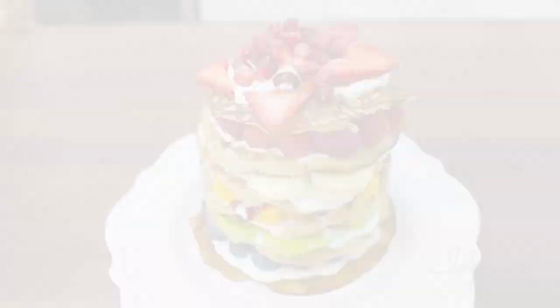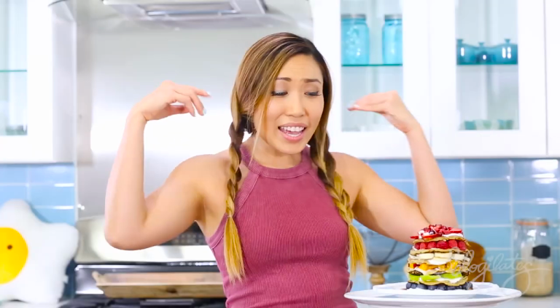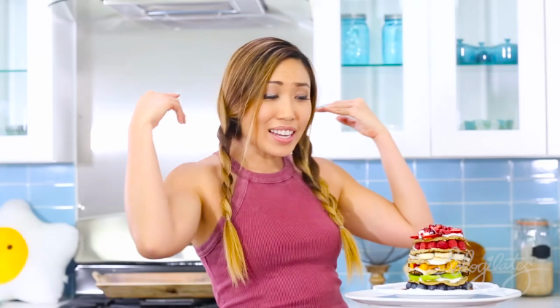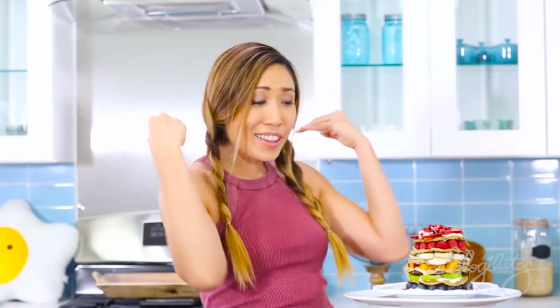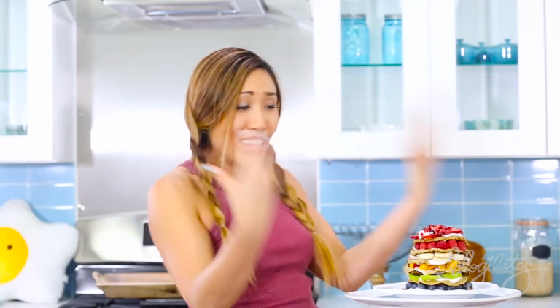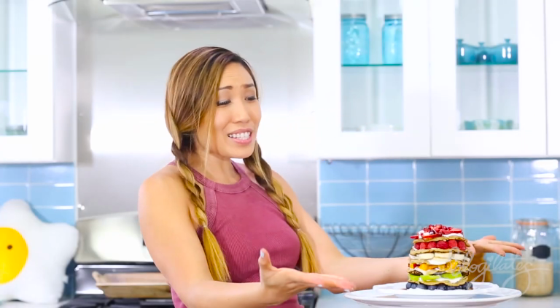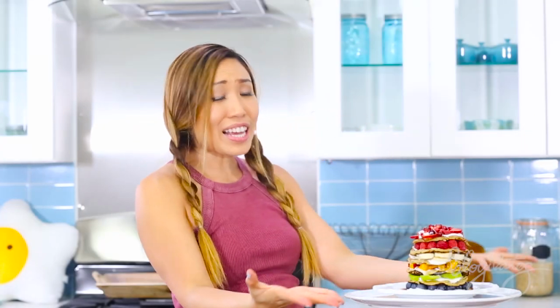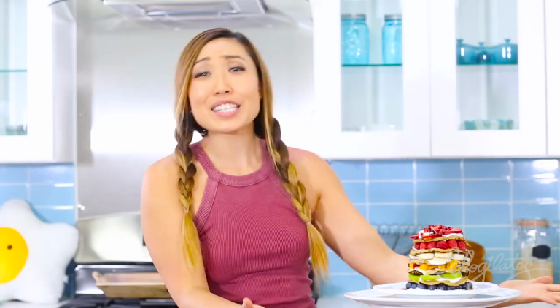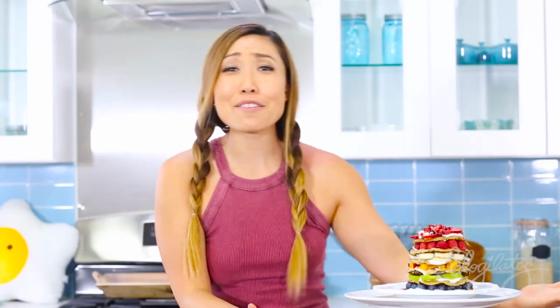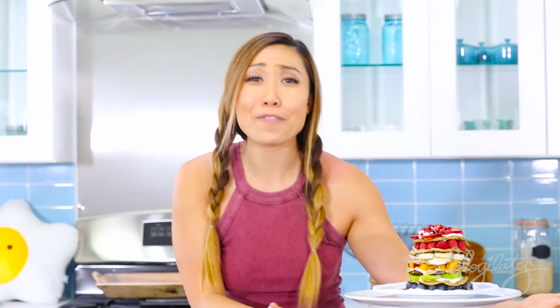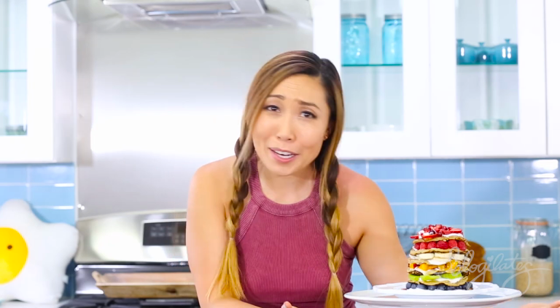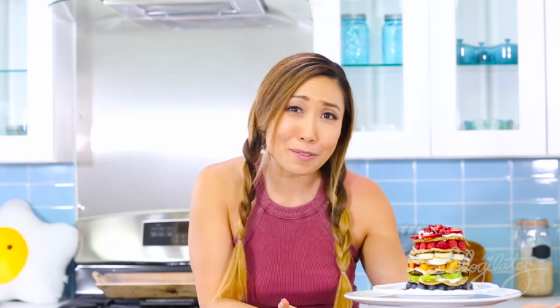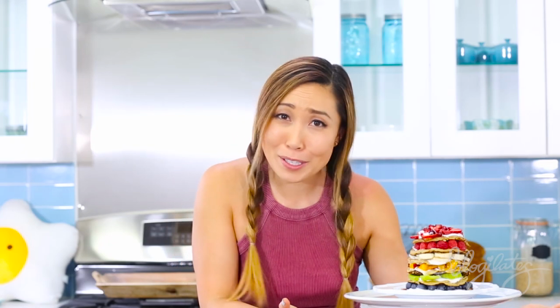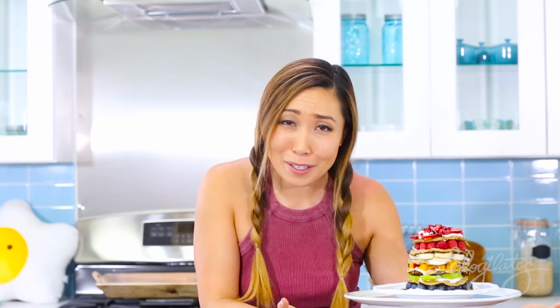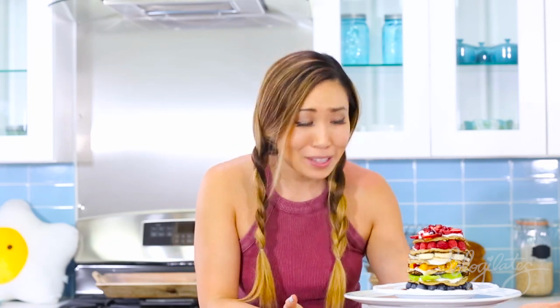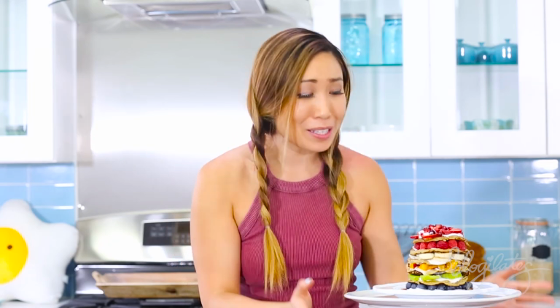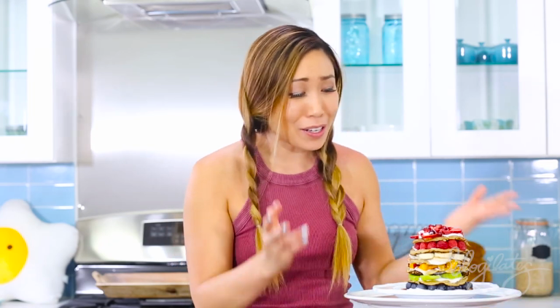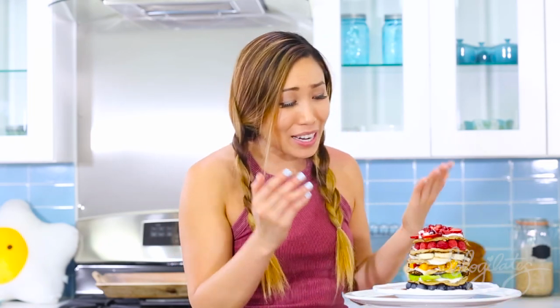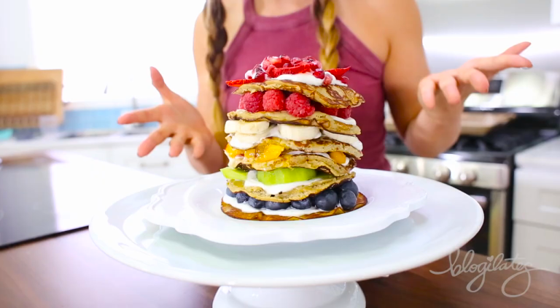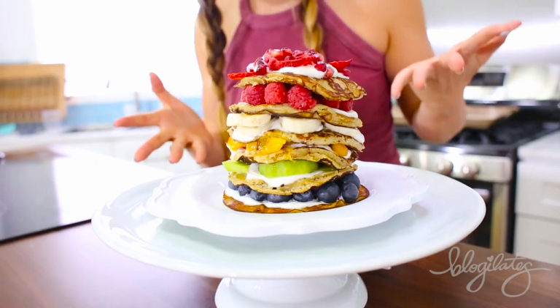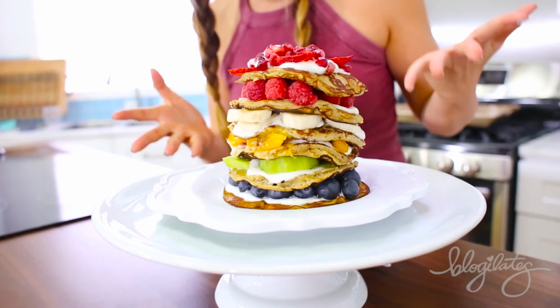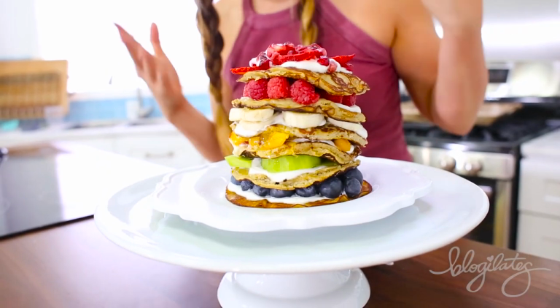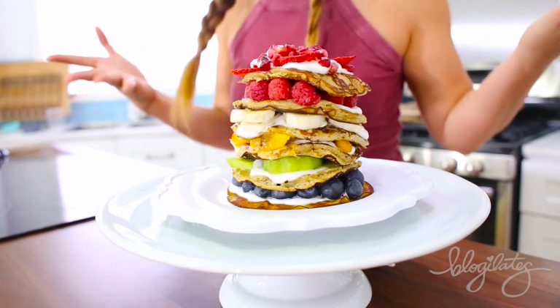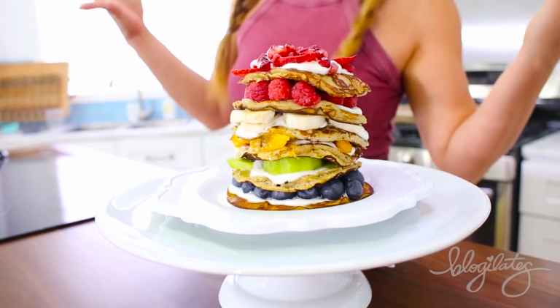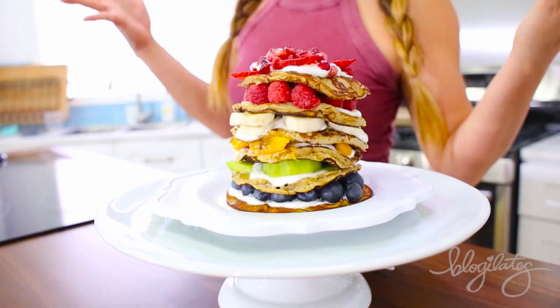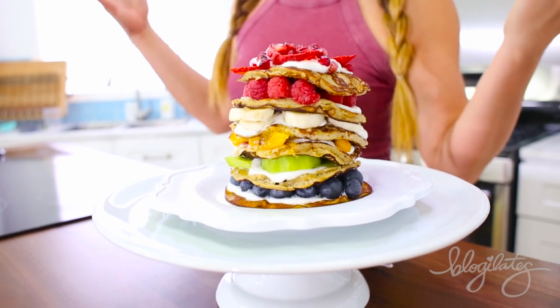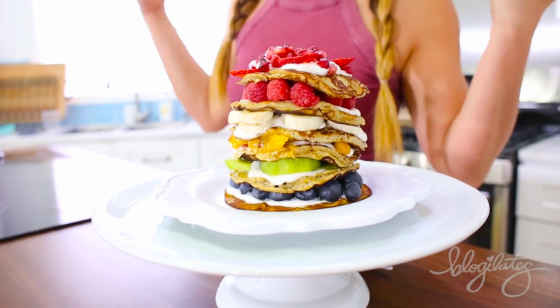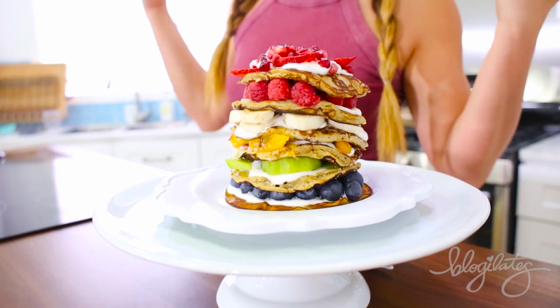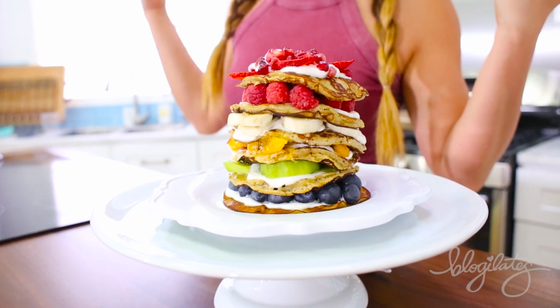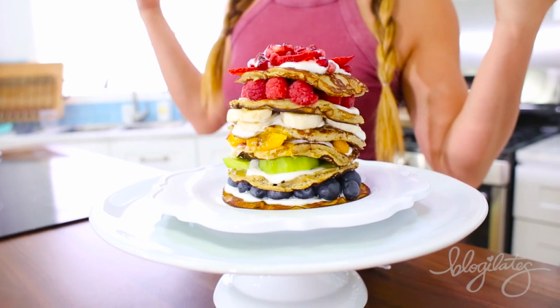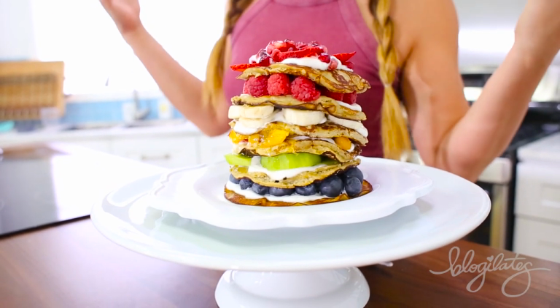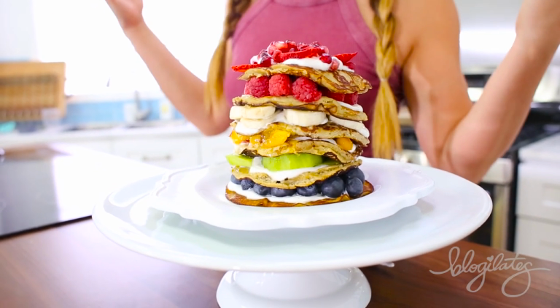And this is the final result — your Instagram-worthy, Pinterest-worthy rainbow pancakes.